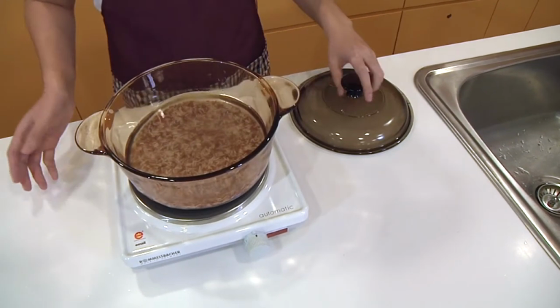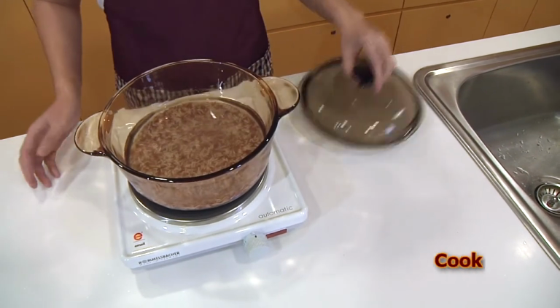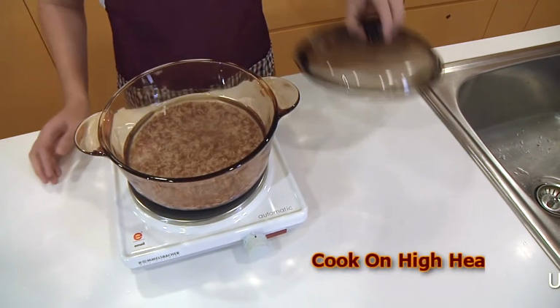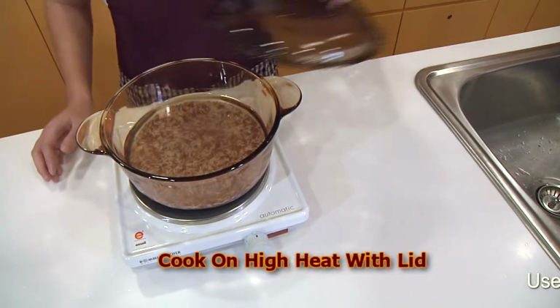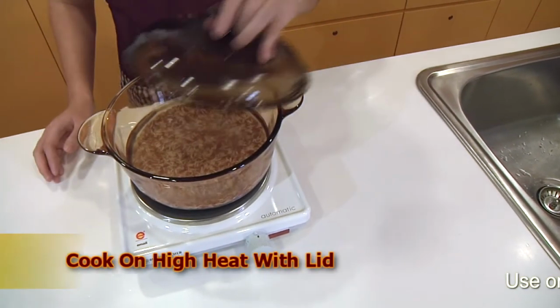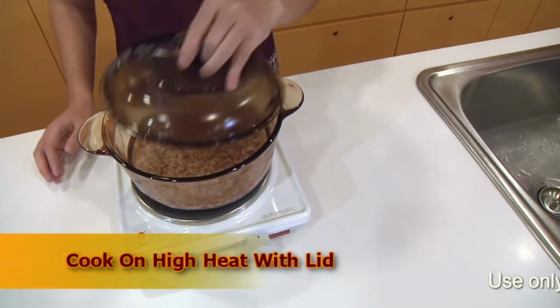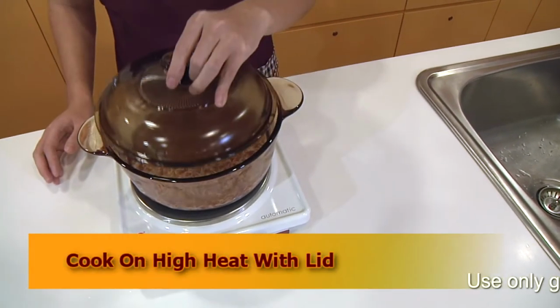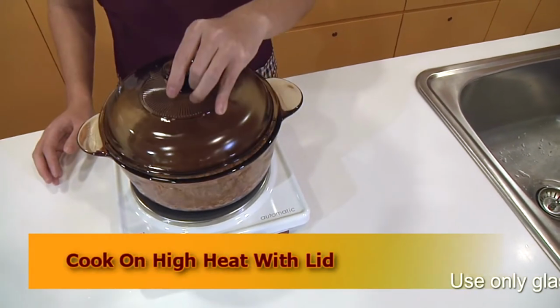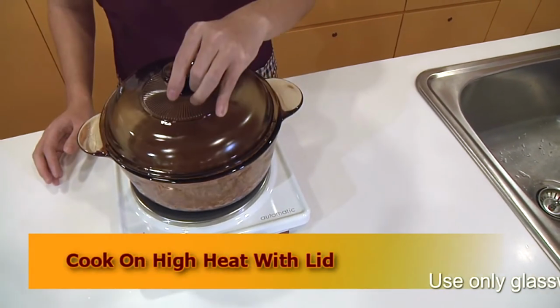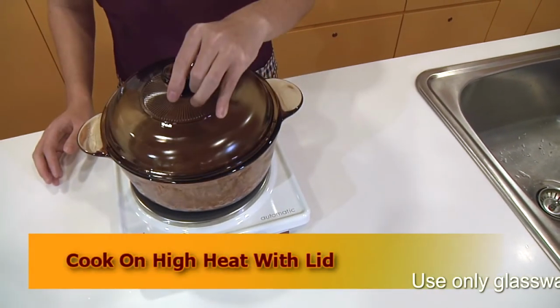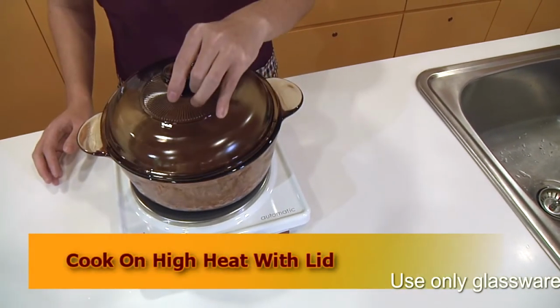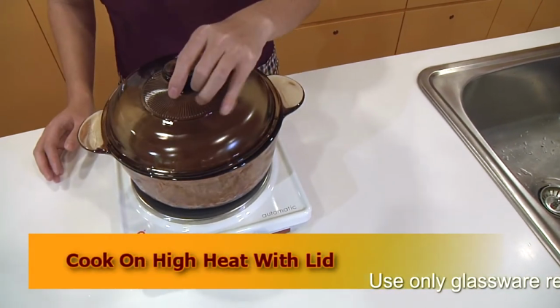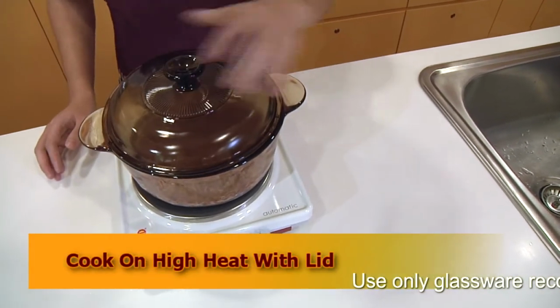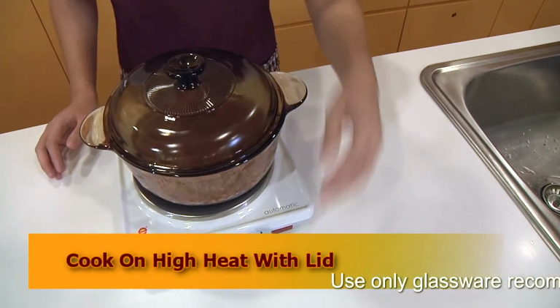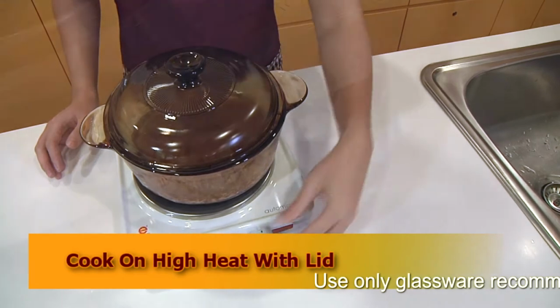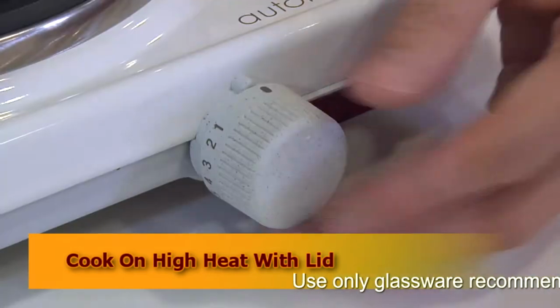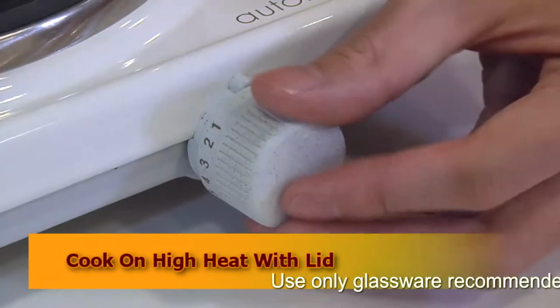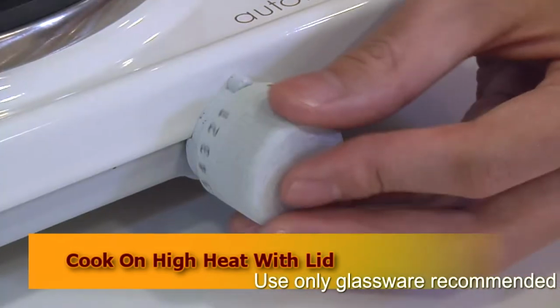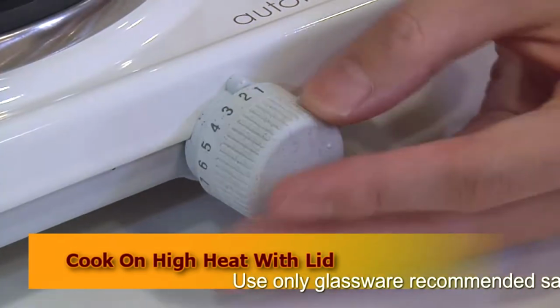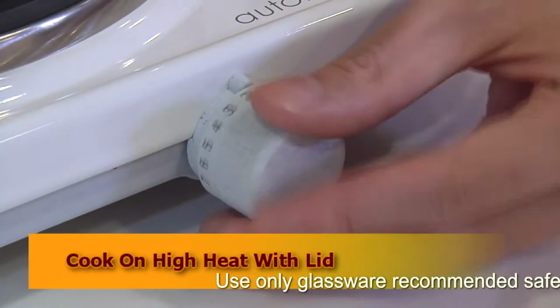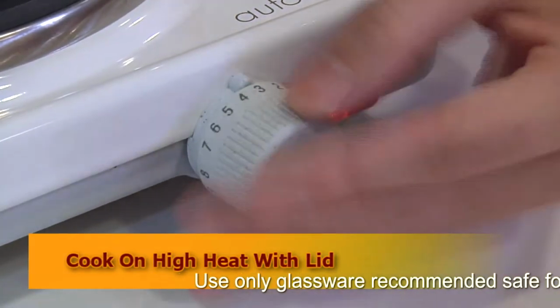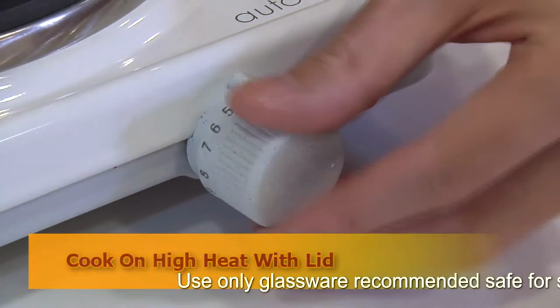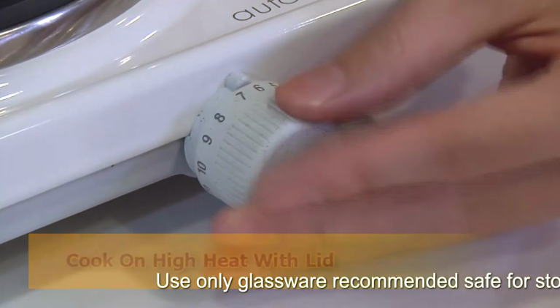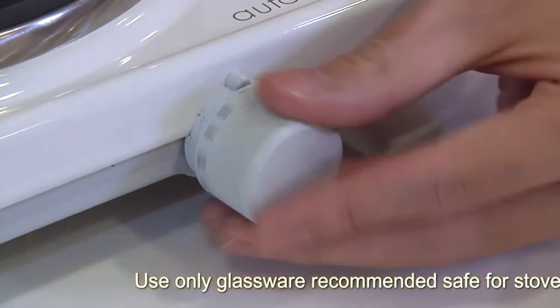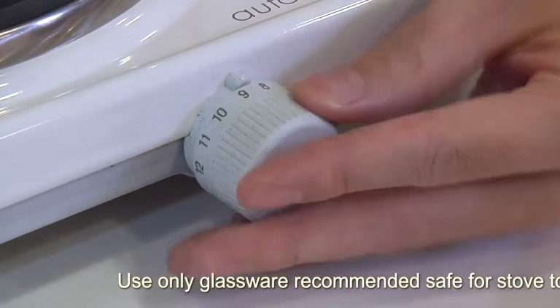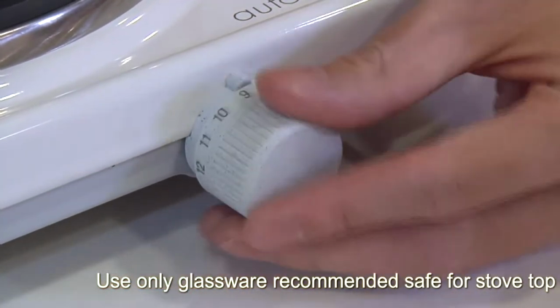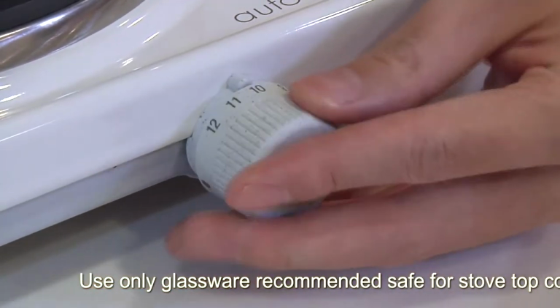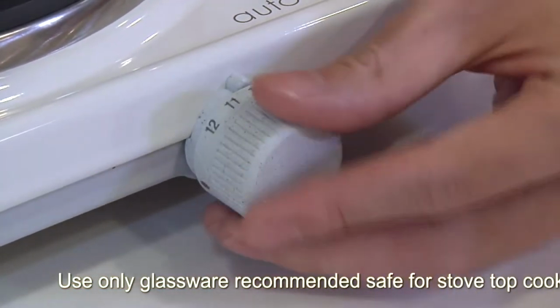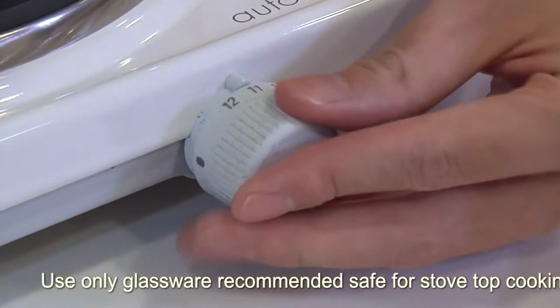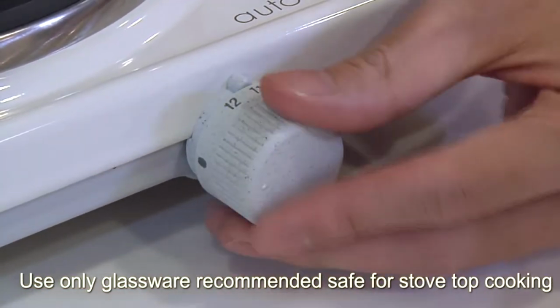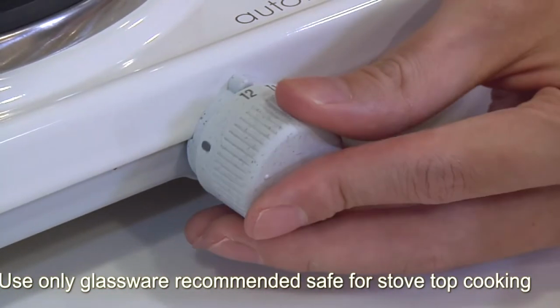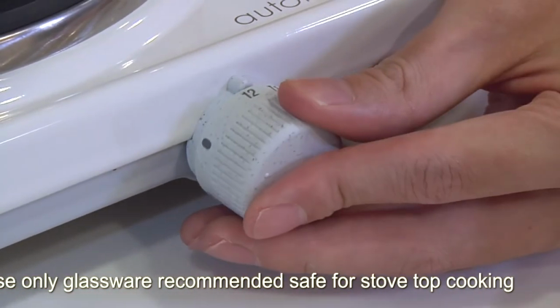Bring this to a boil with the lid on, on high heat for about 4-5 minutes.